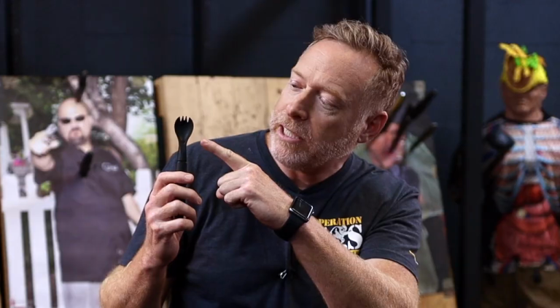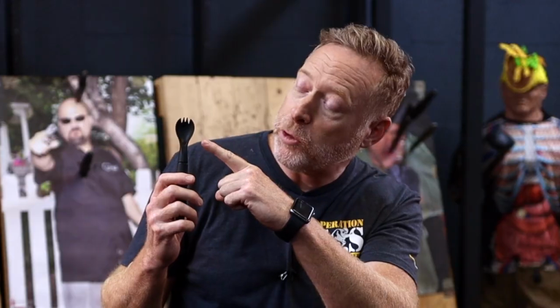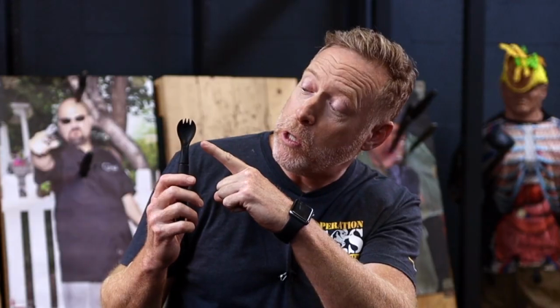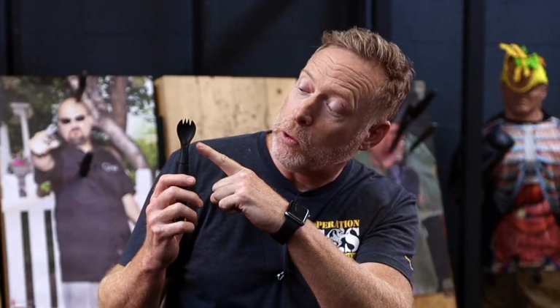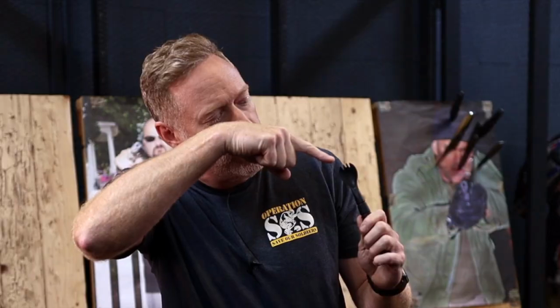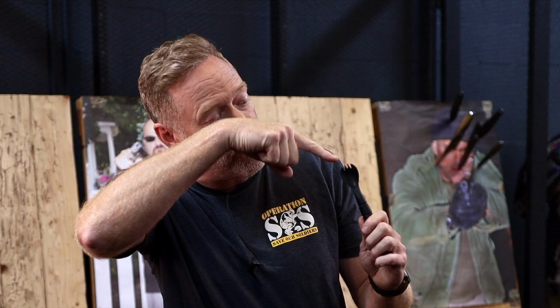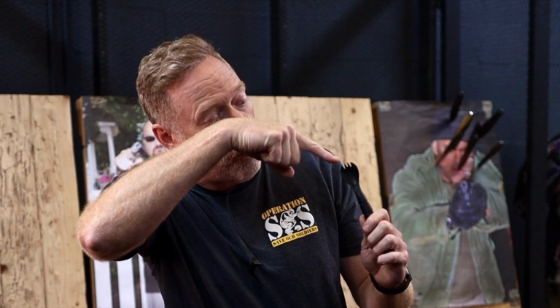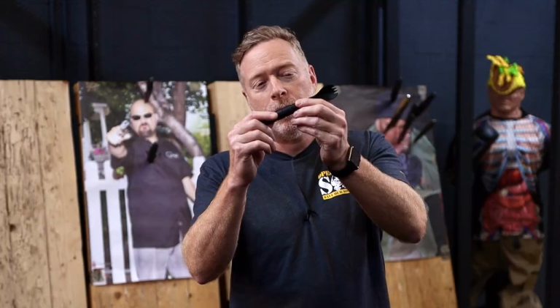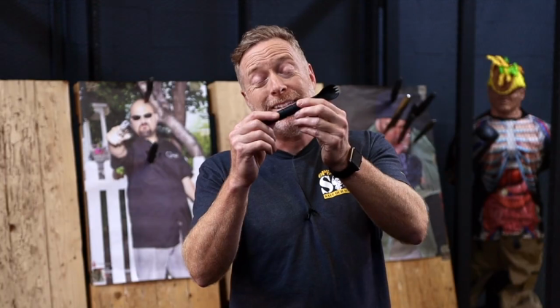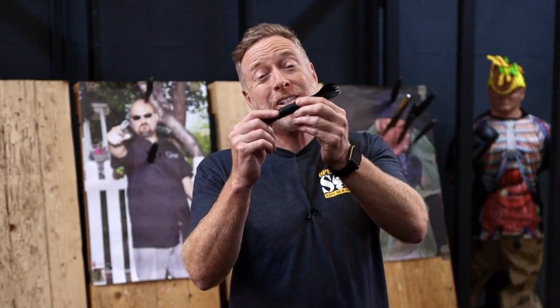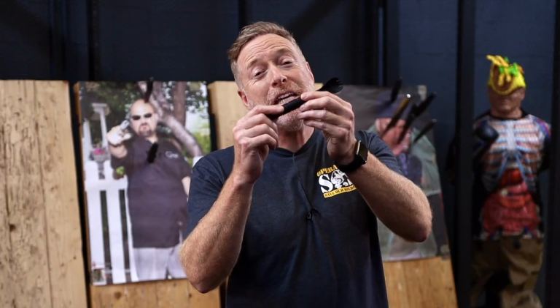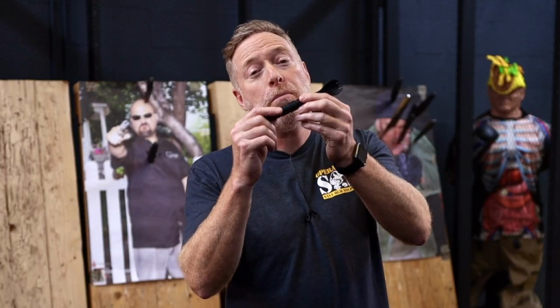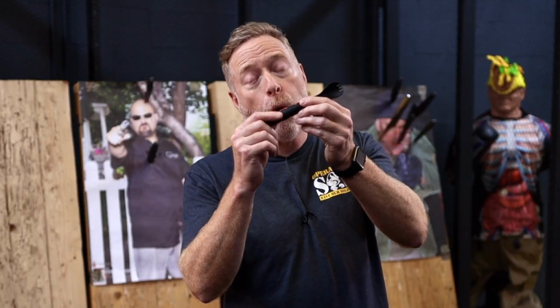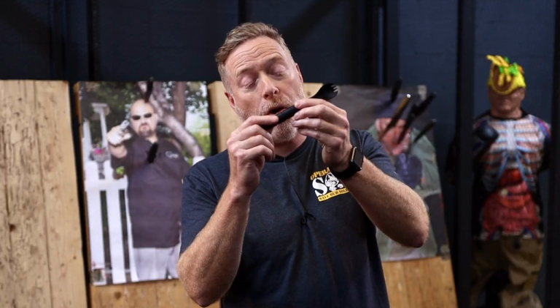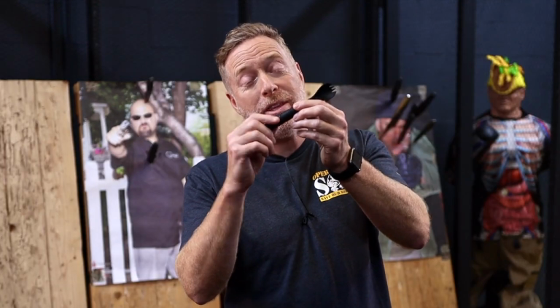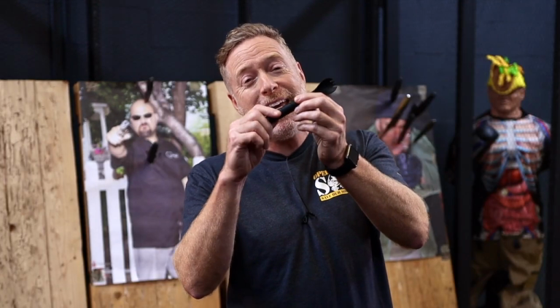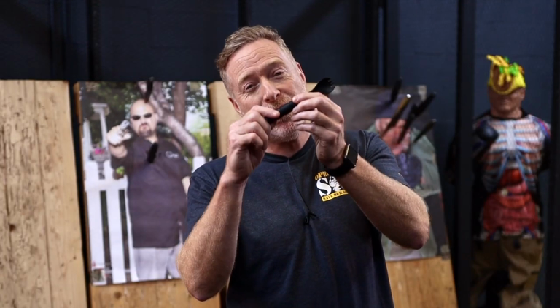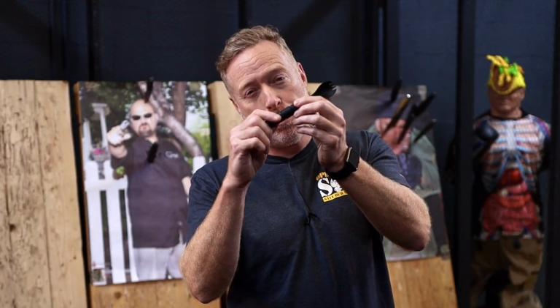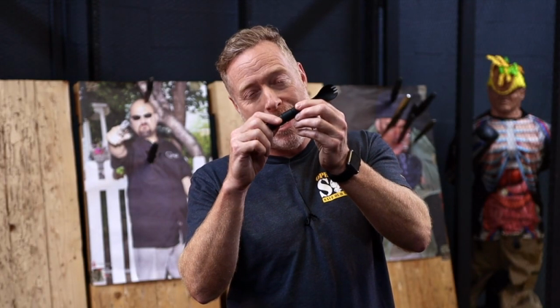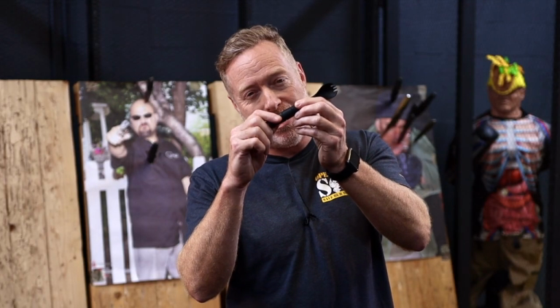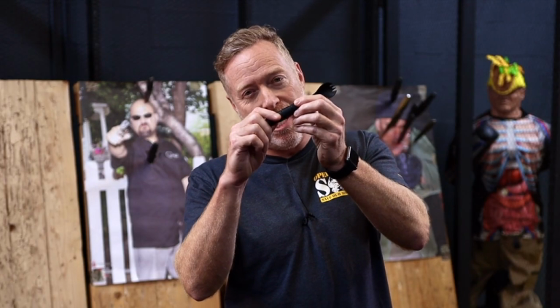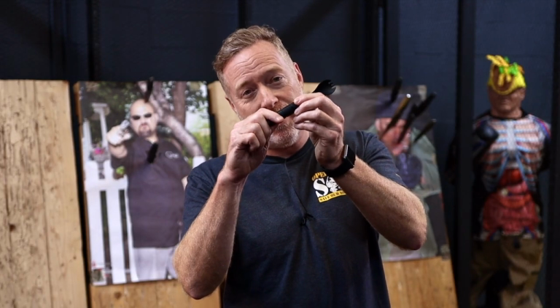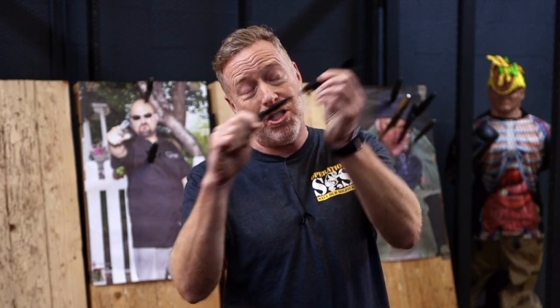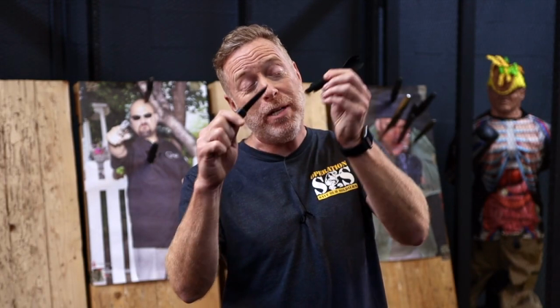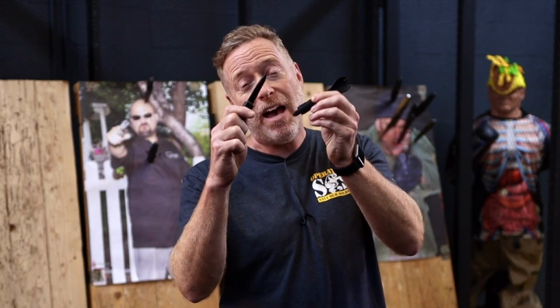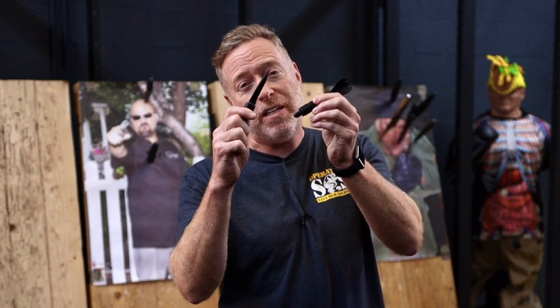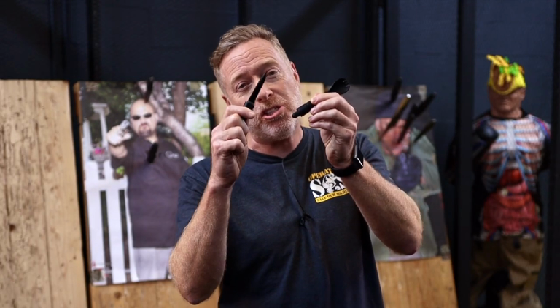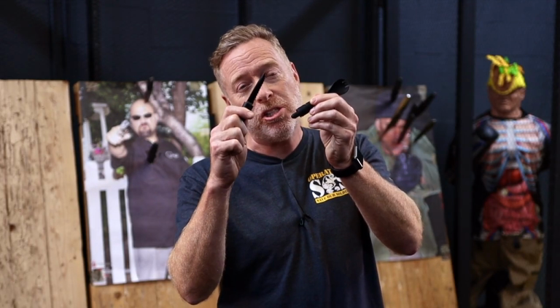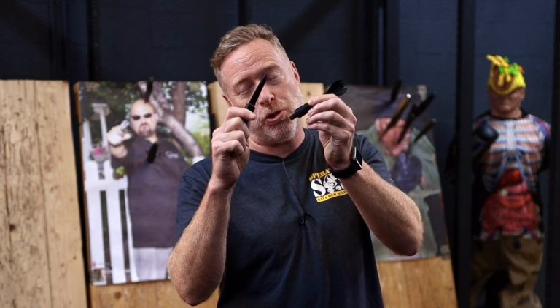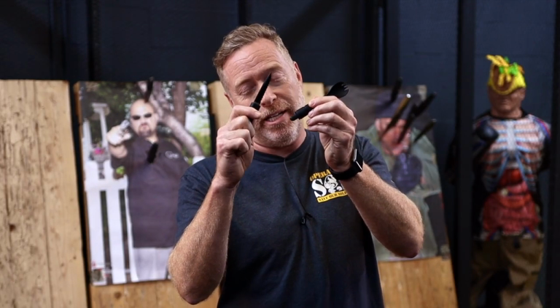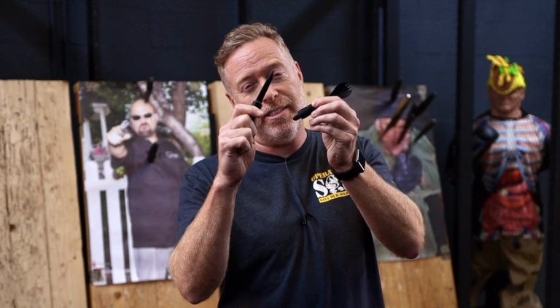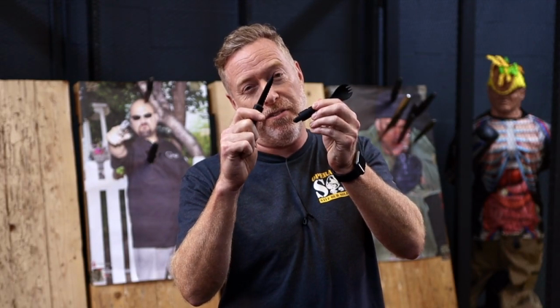It's a spoon. It's a fork. It's actually even more with a hidden surprise inside — a two-and-a-half-inch serrated knife.